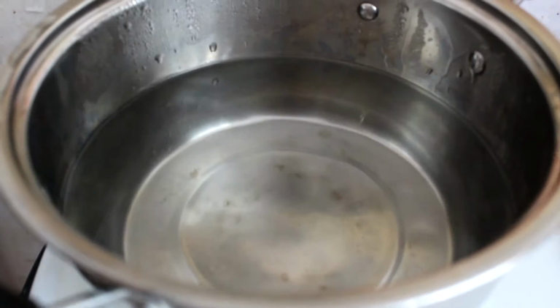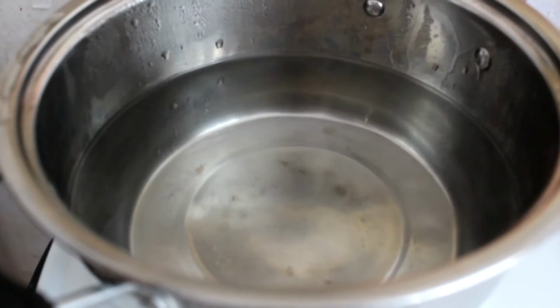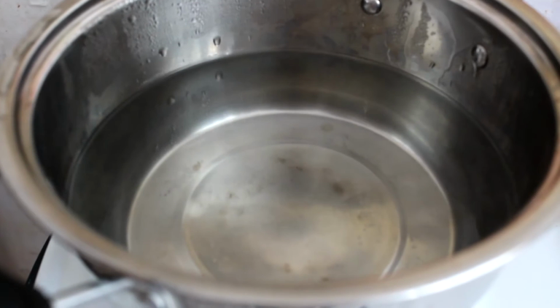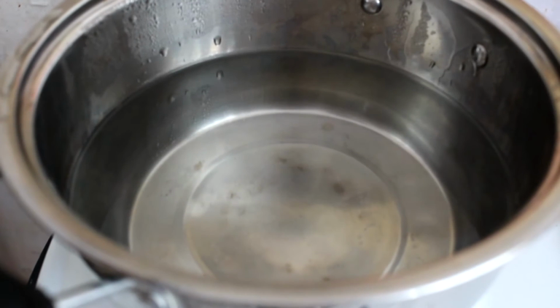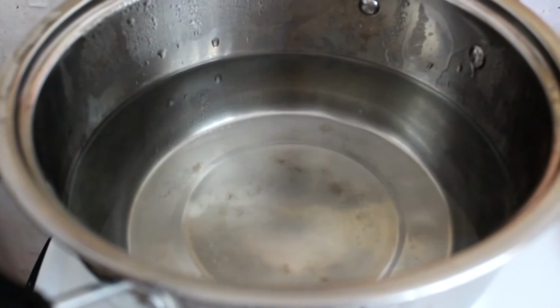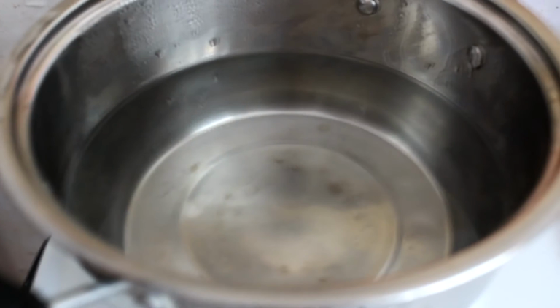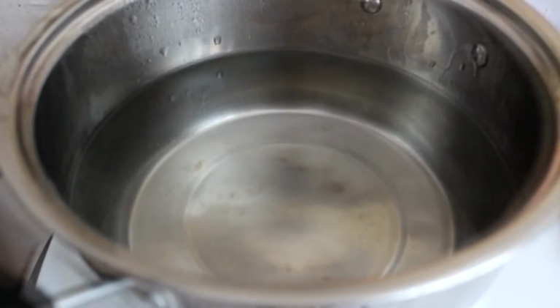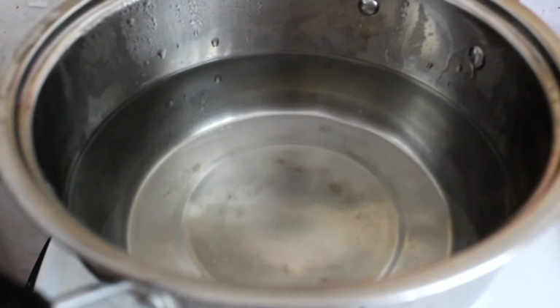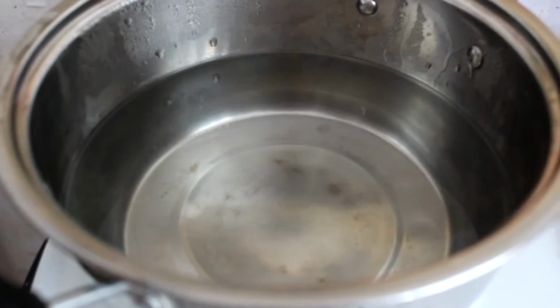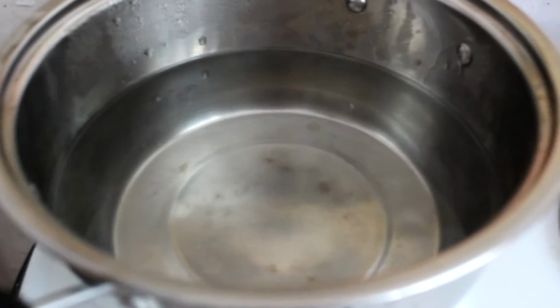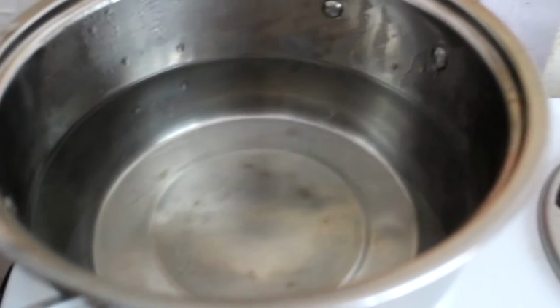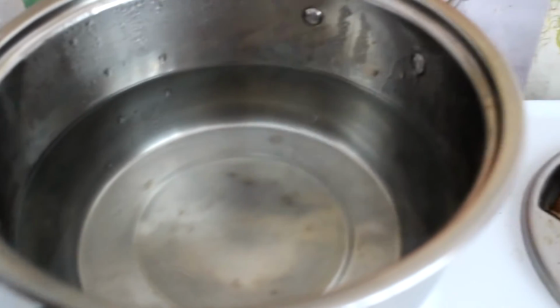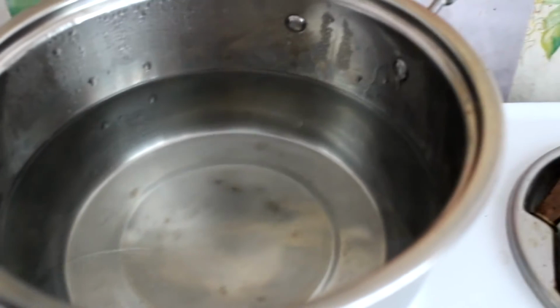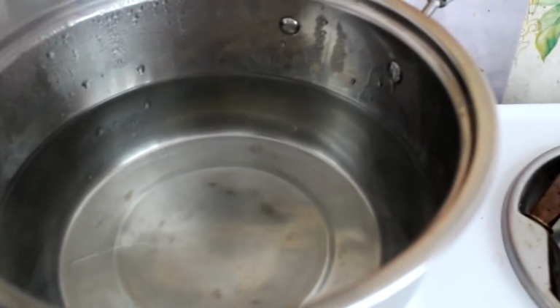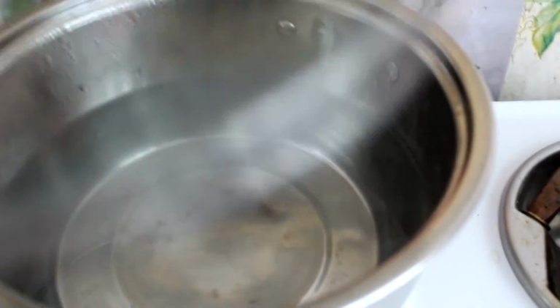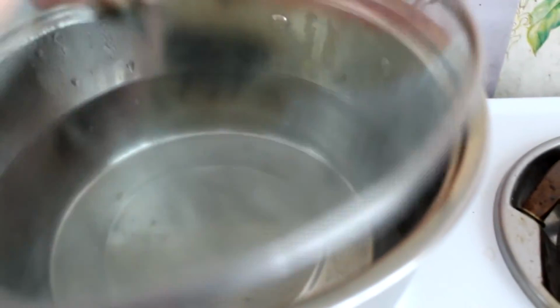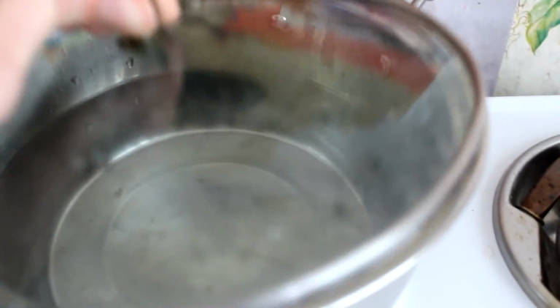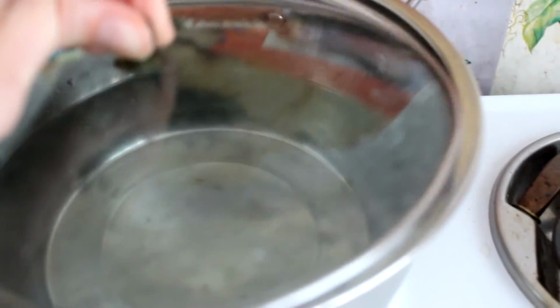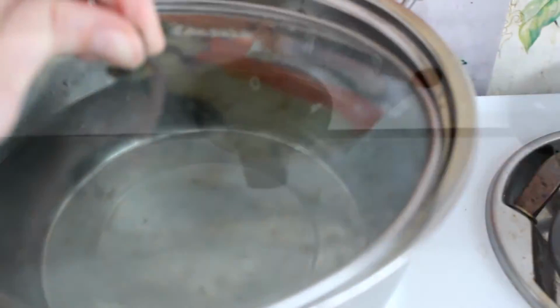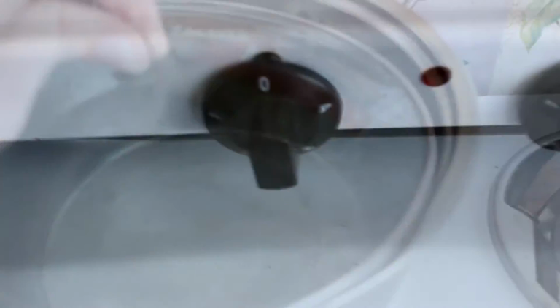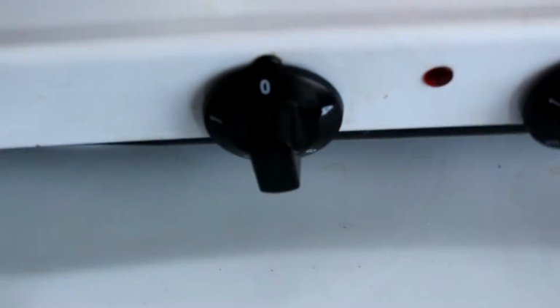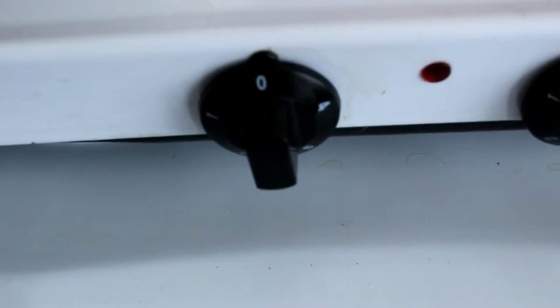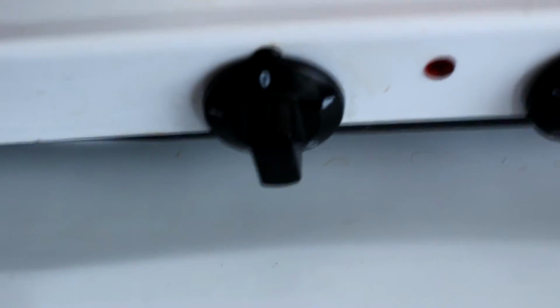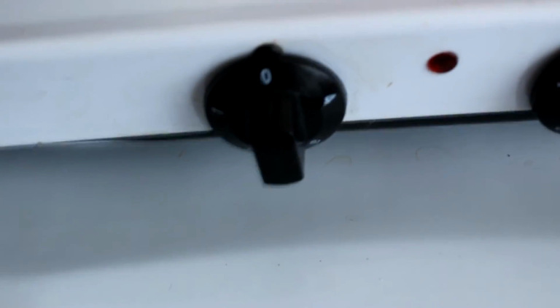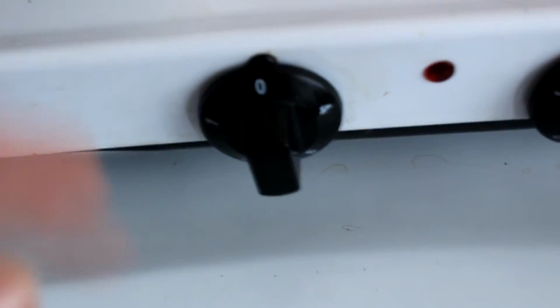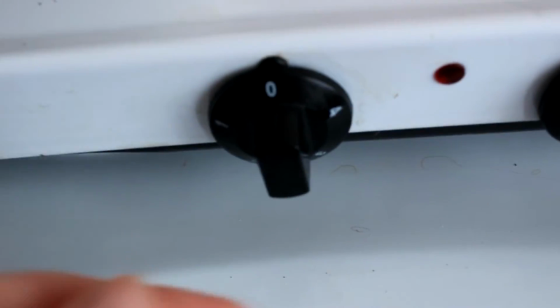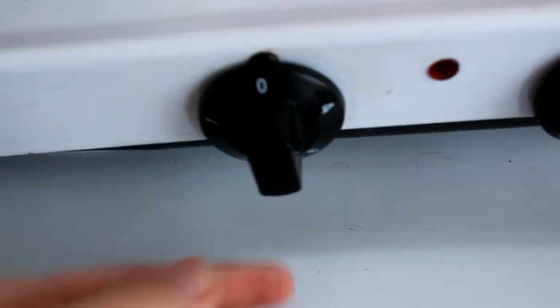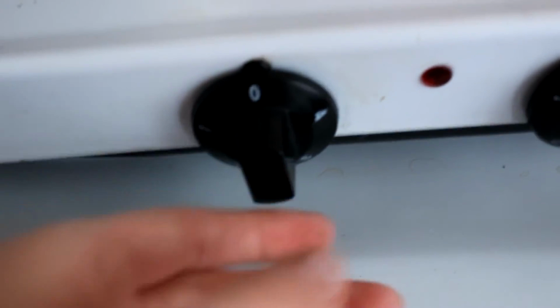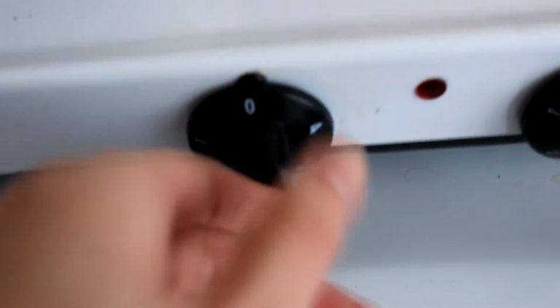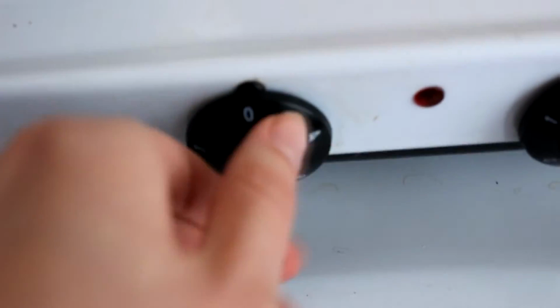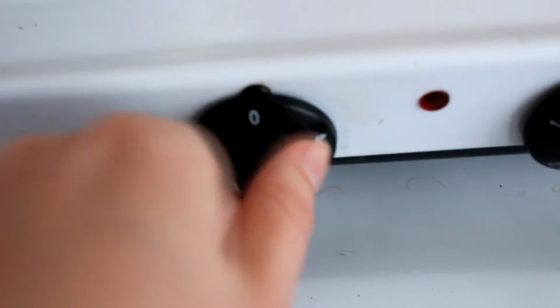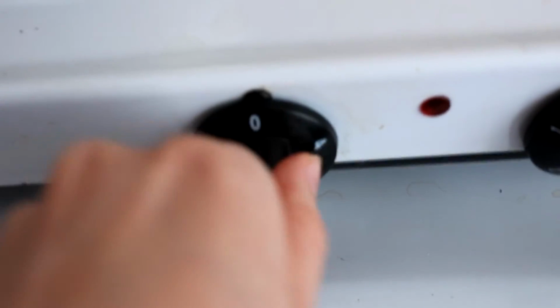First of all, boil water in a large pot. And don't forget to add some salt.